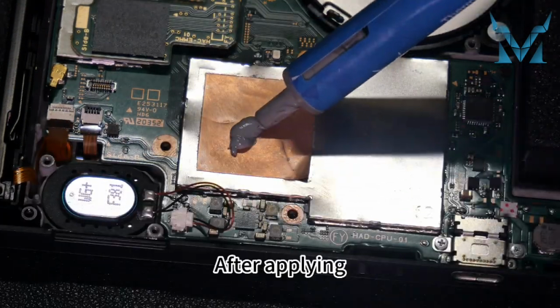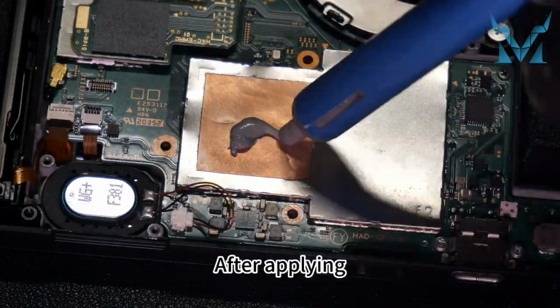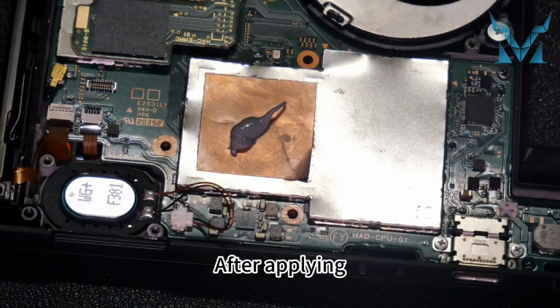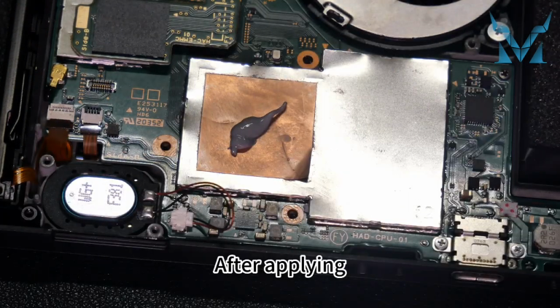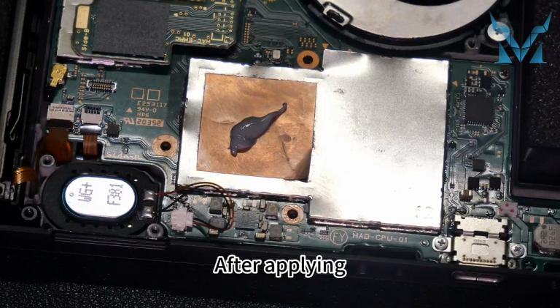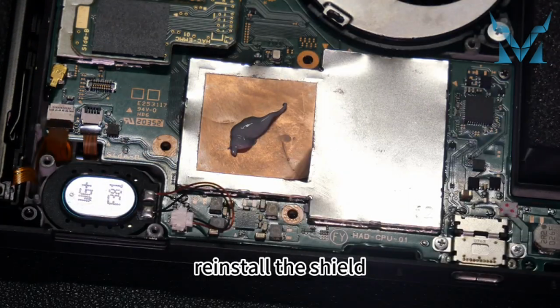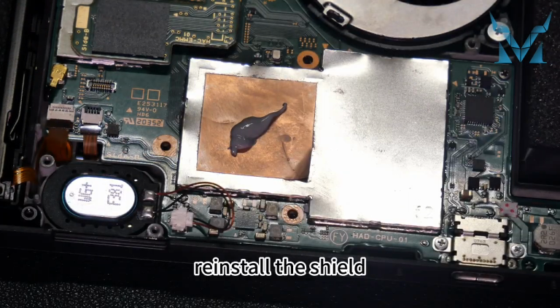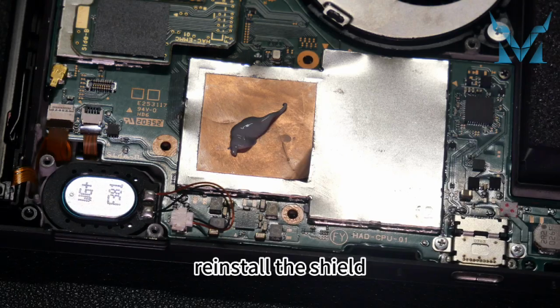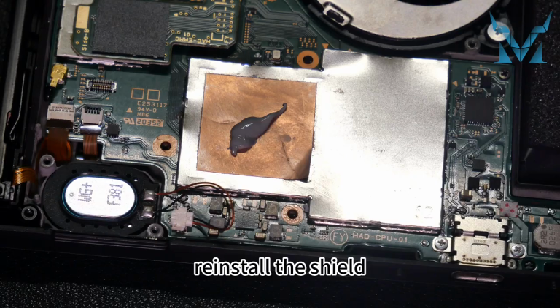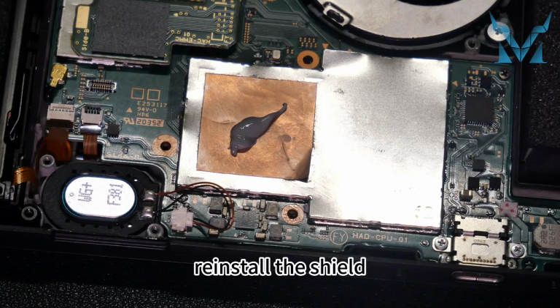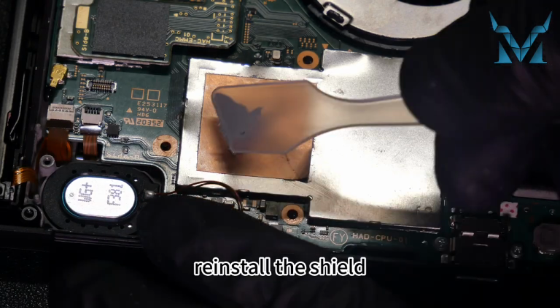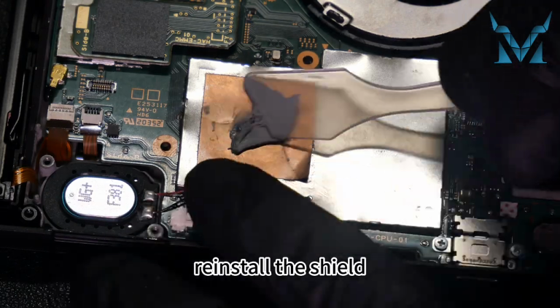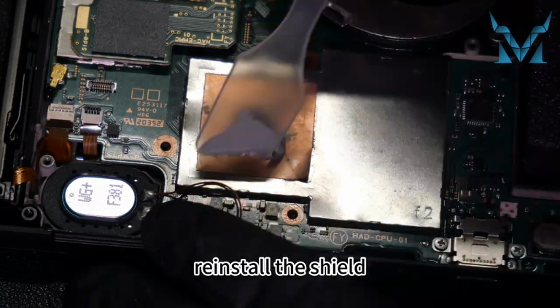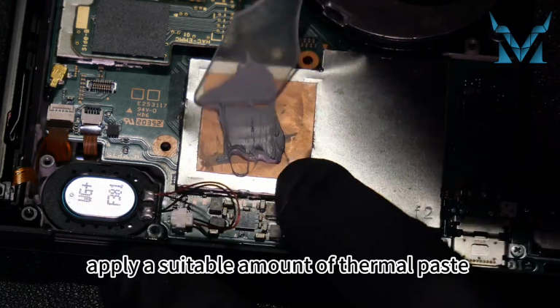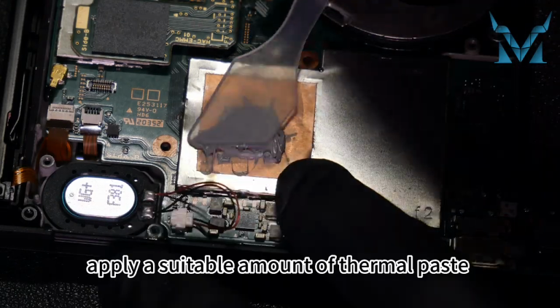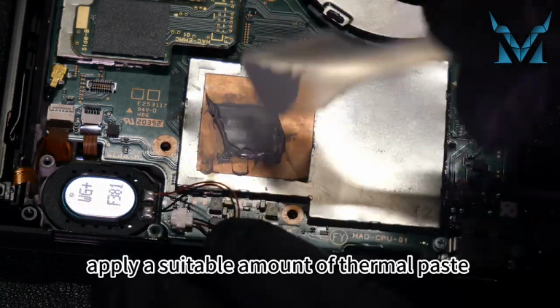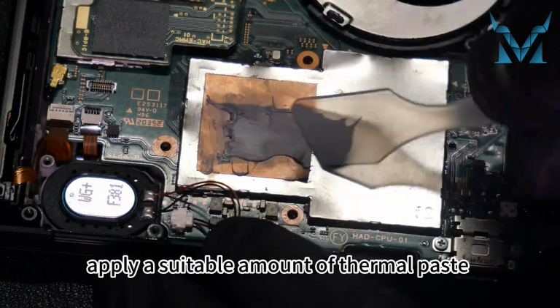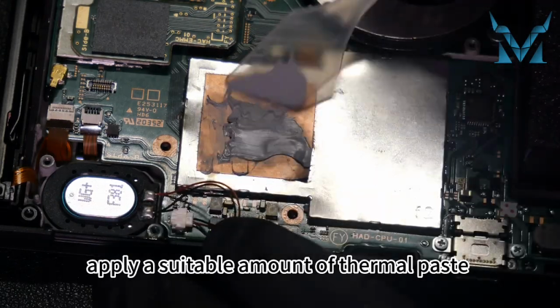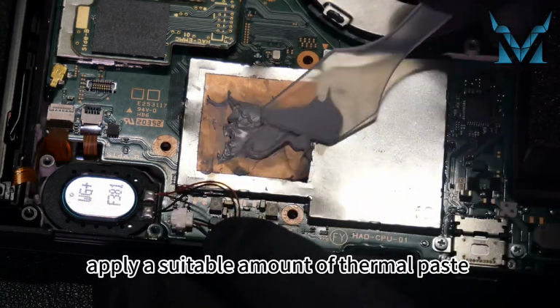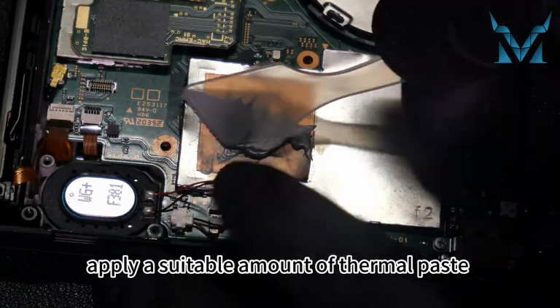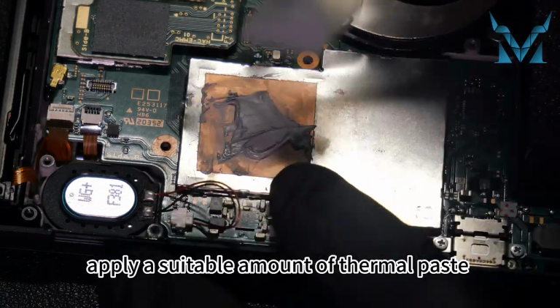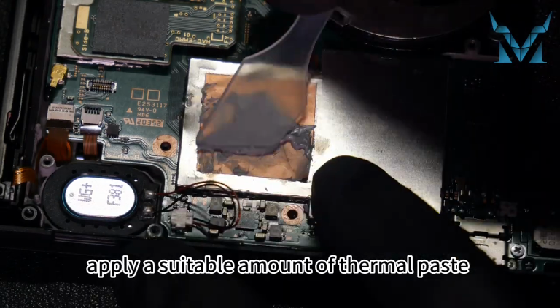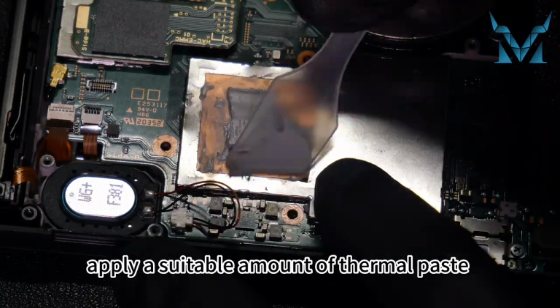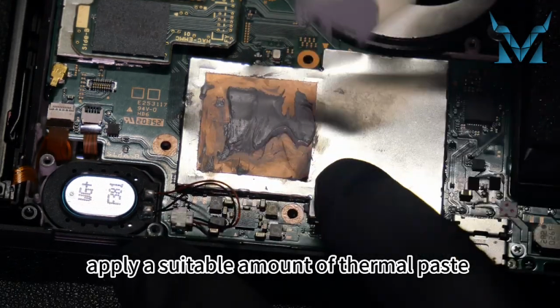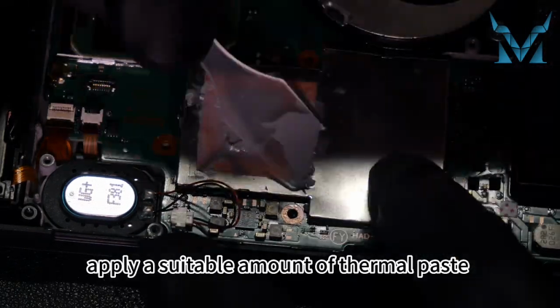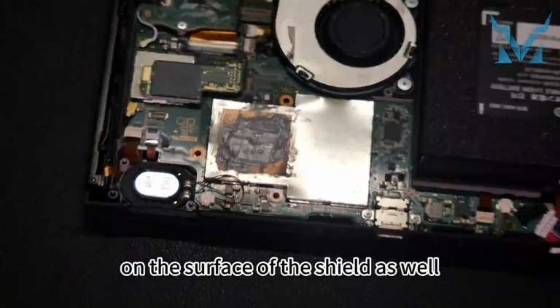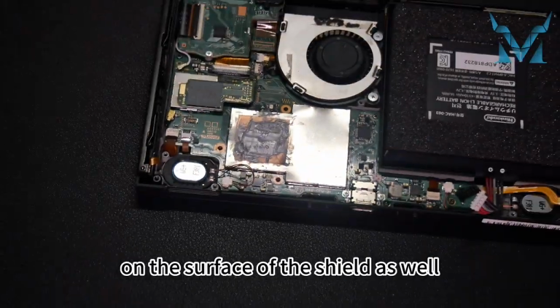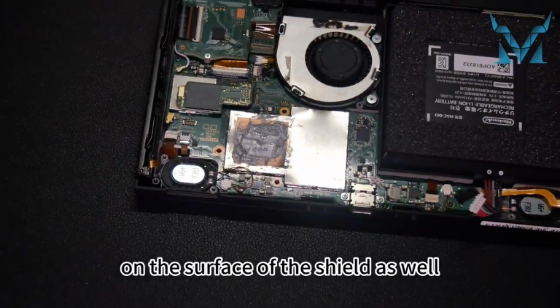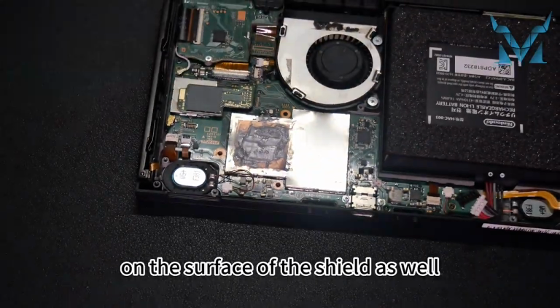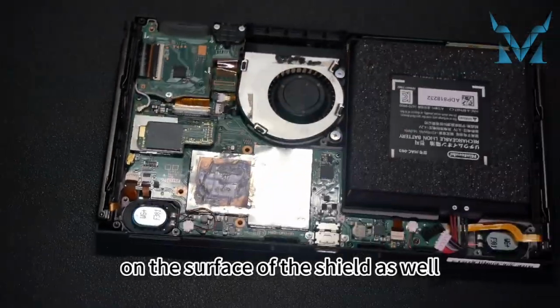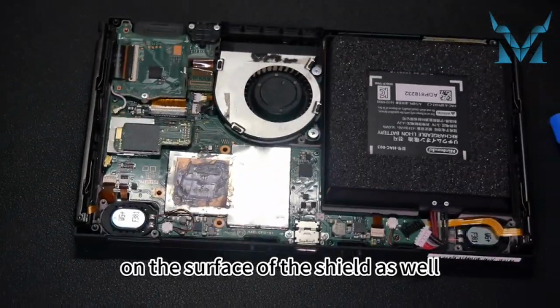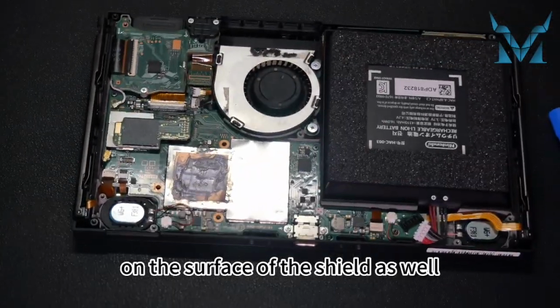After applying, reinstall the shield, applying a suitable amount of thermal paste on the surface of the shield as well.